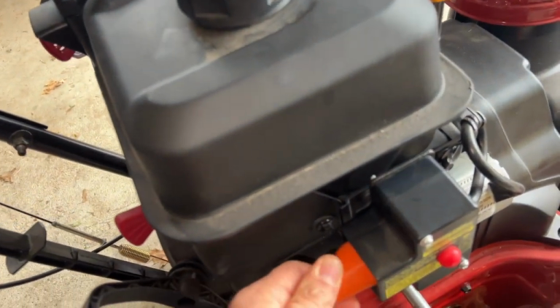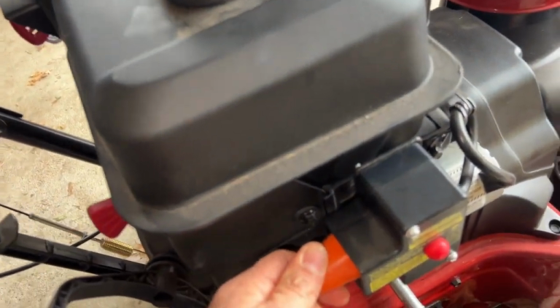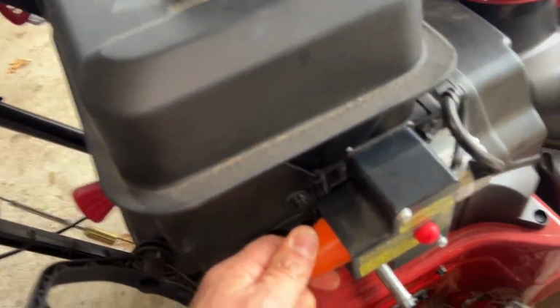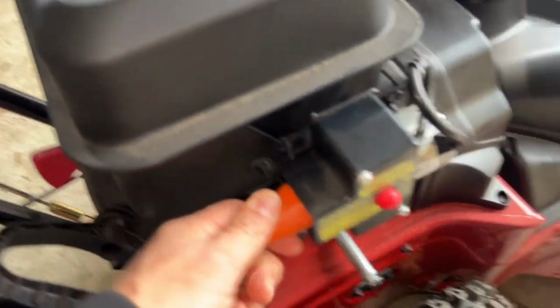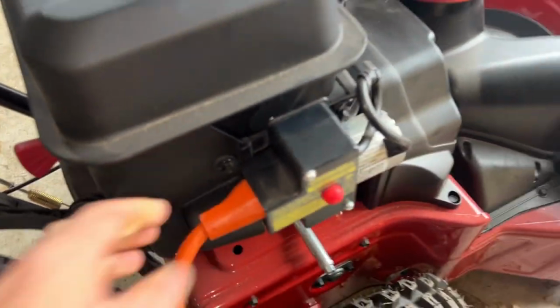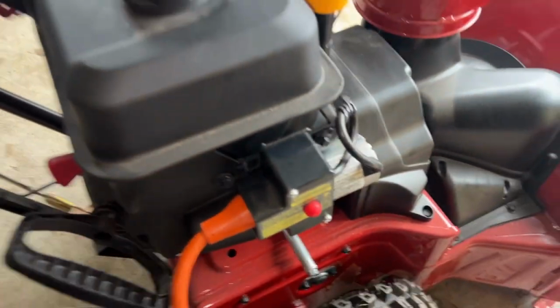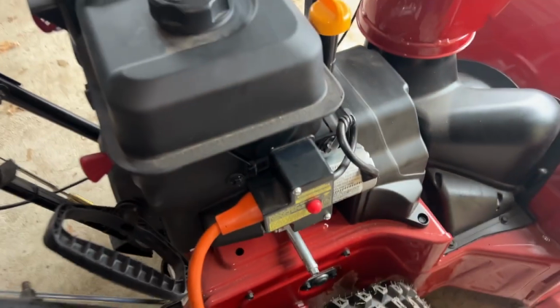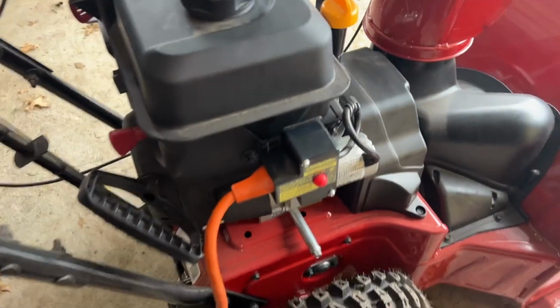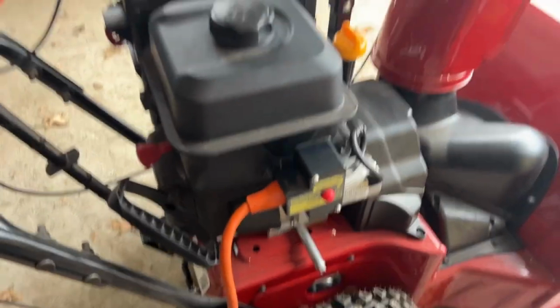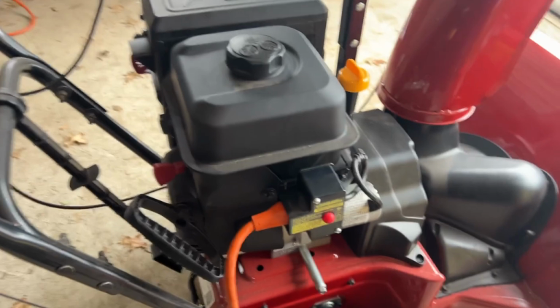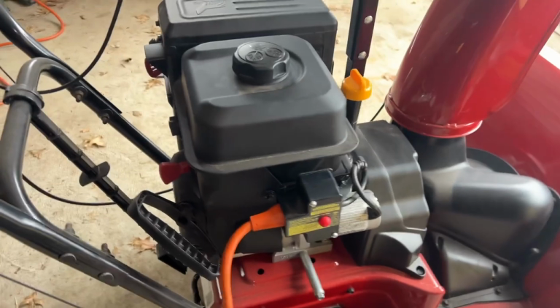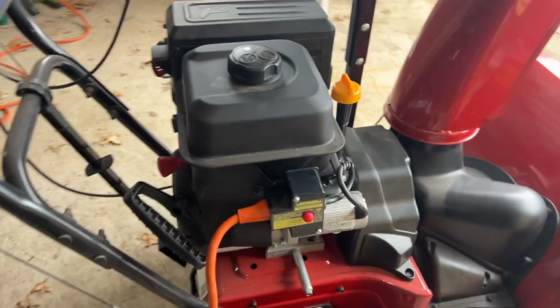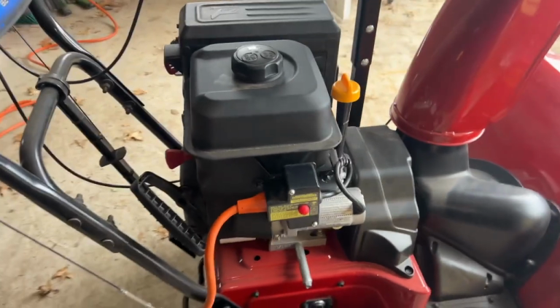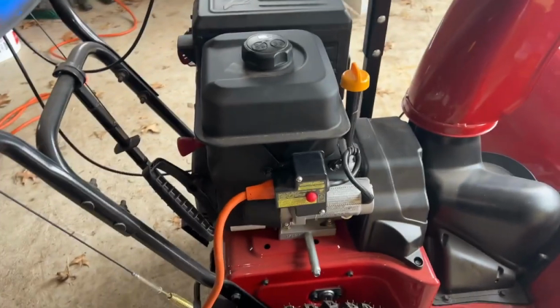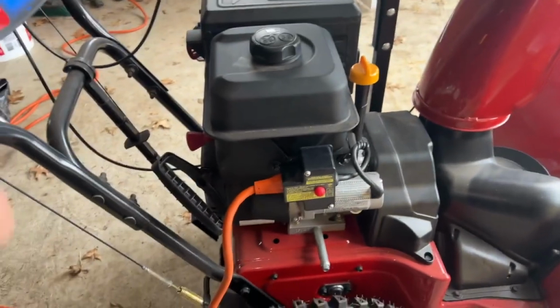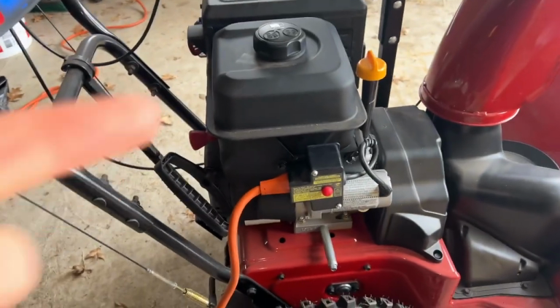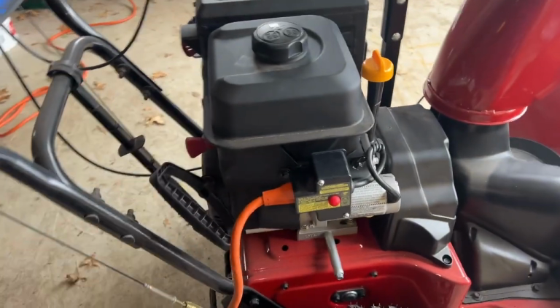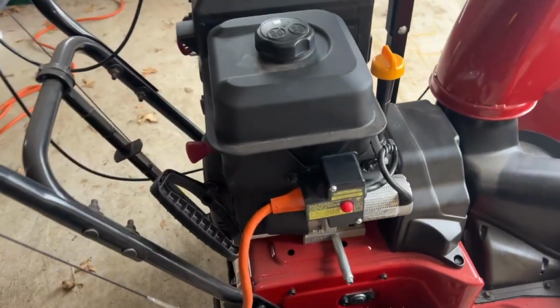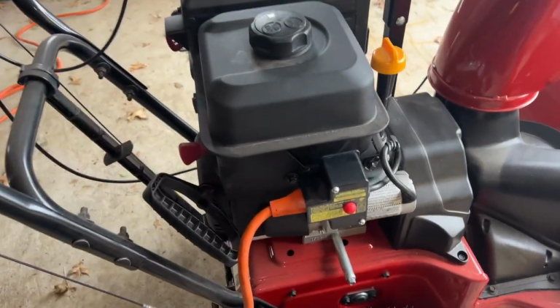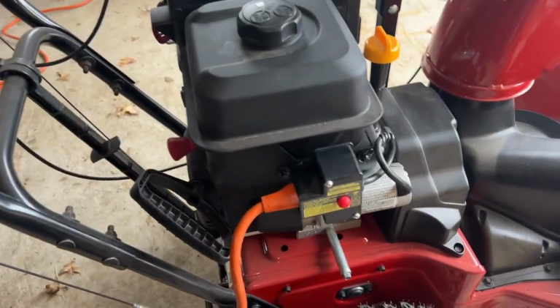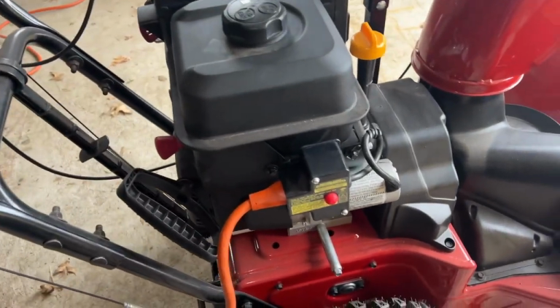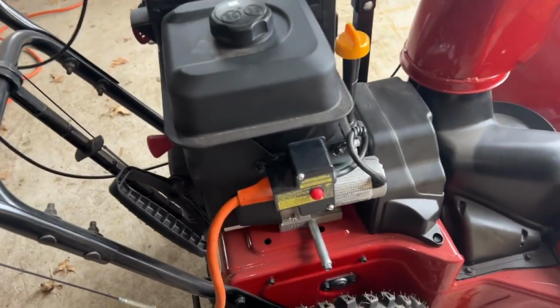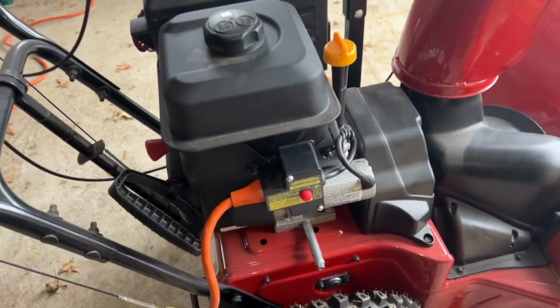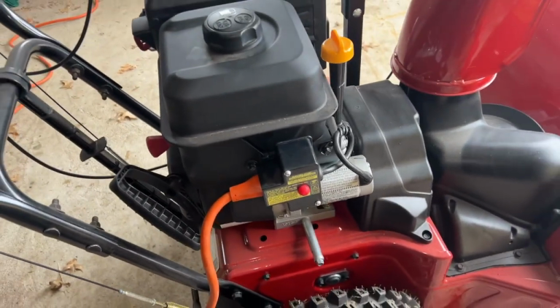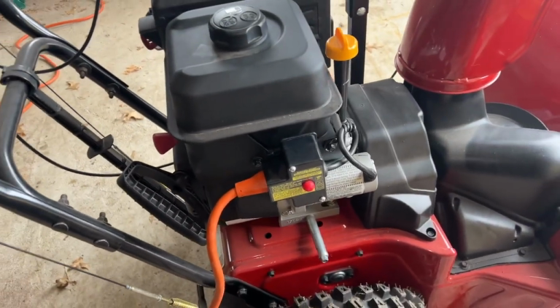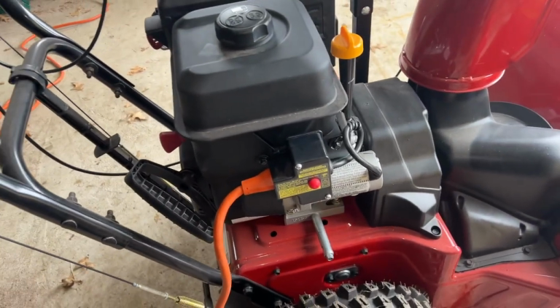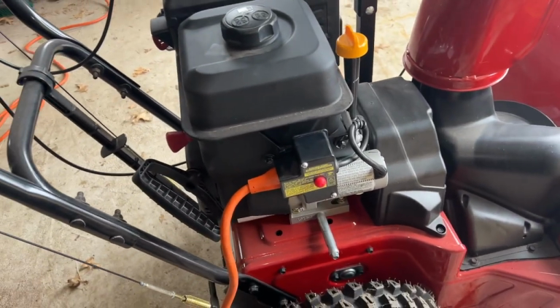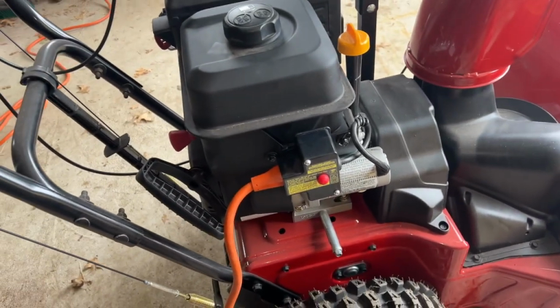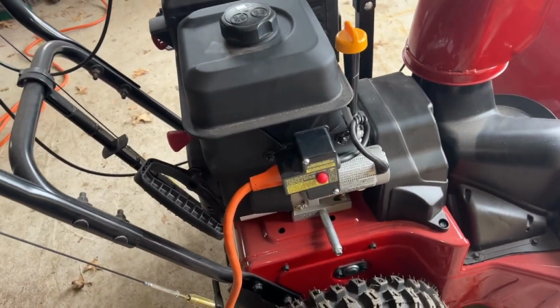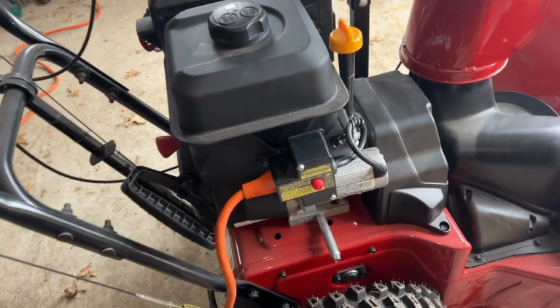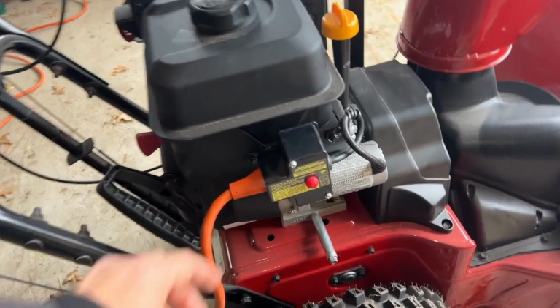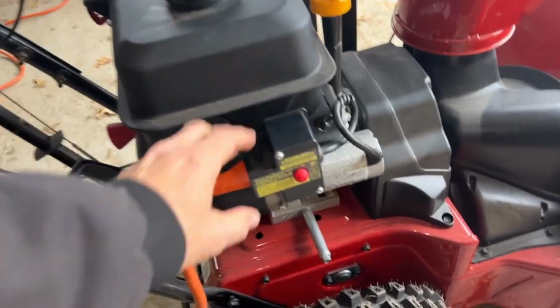Set it there, then just push it and fire it up. Let's see how this goes.